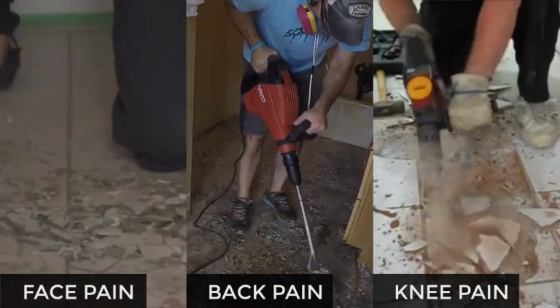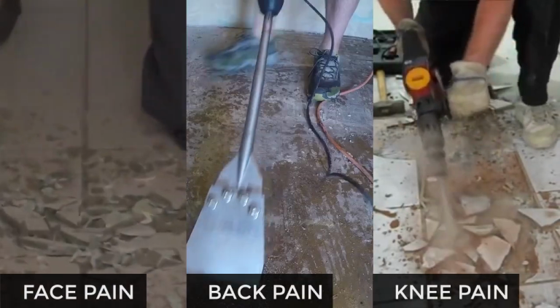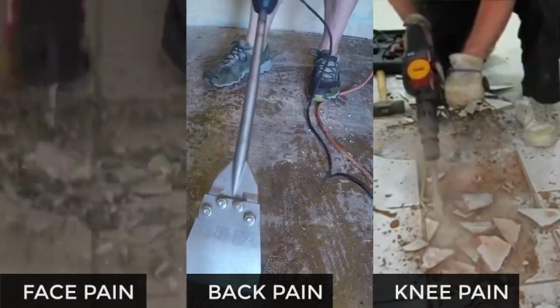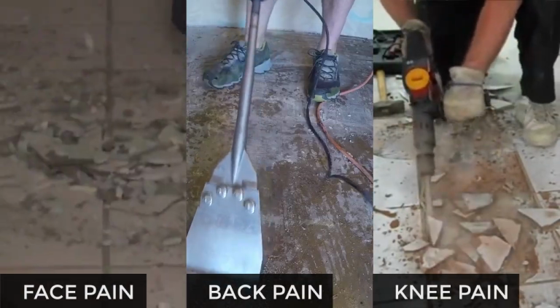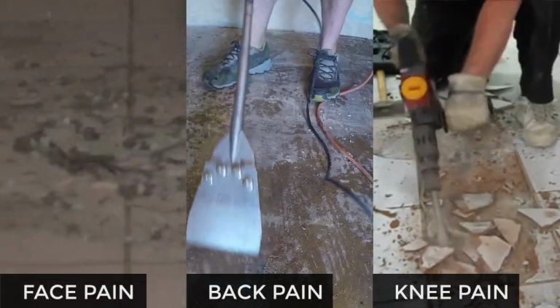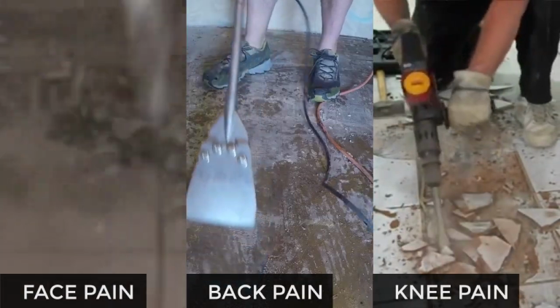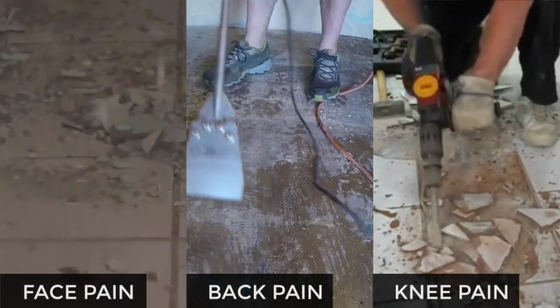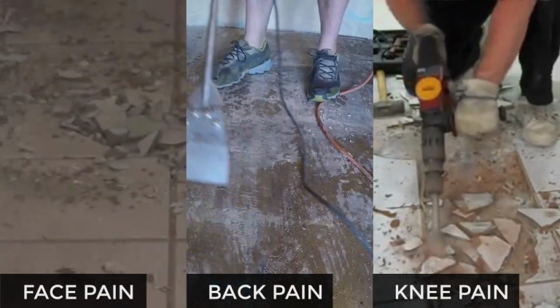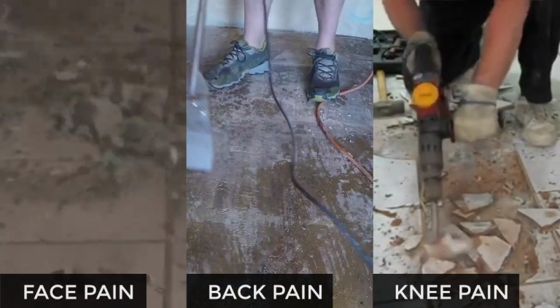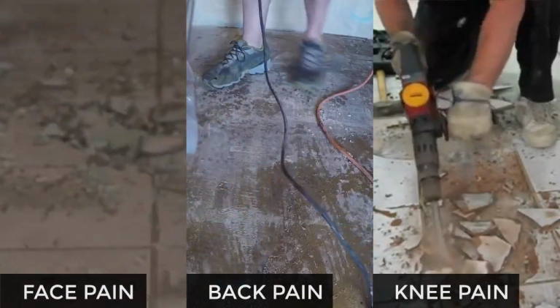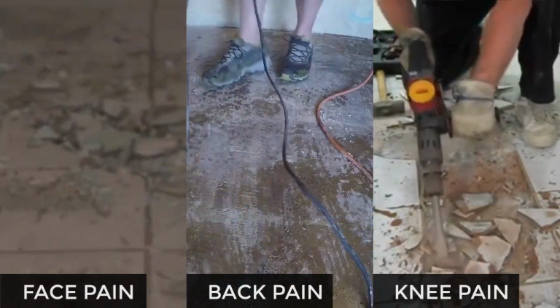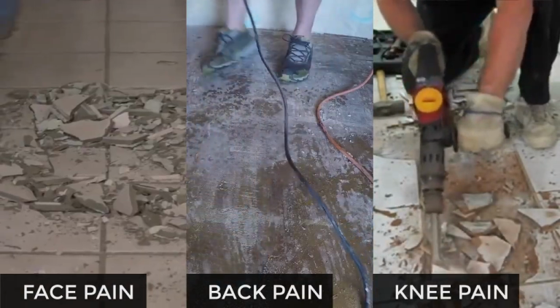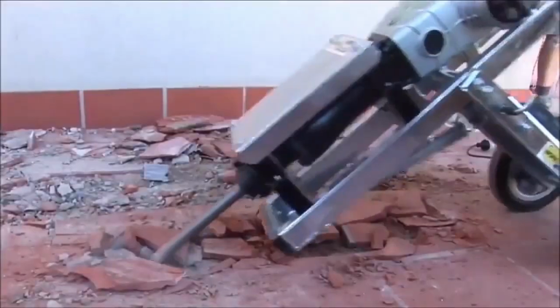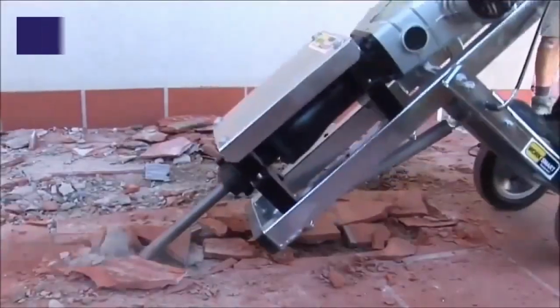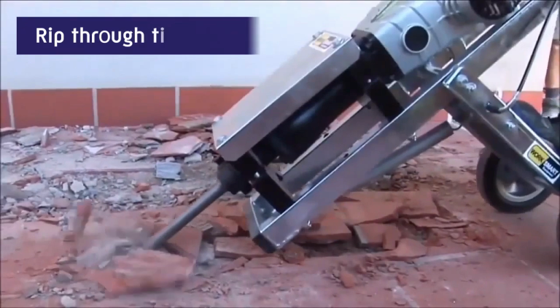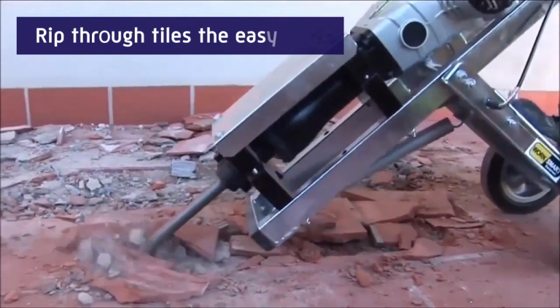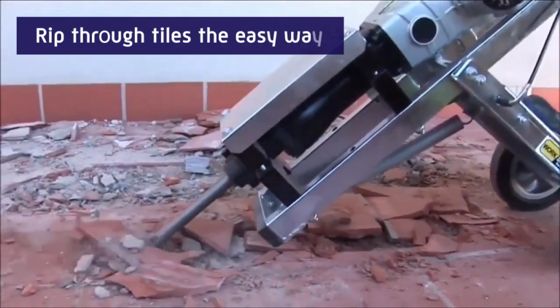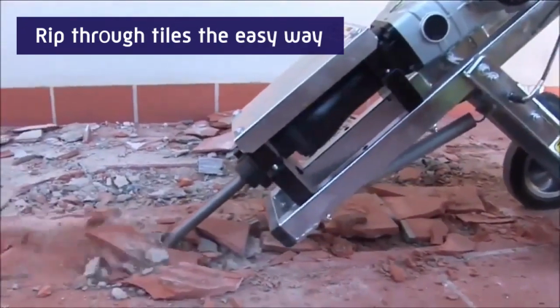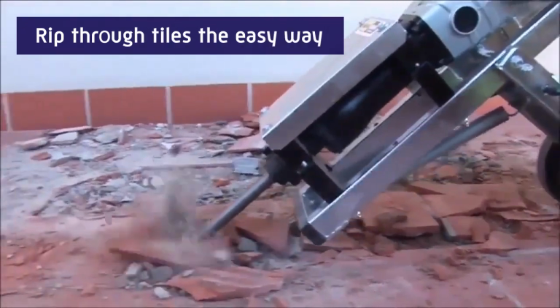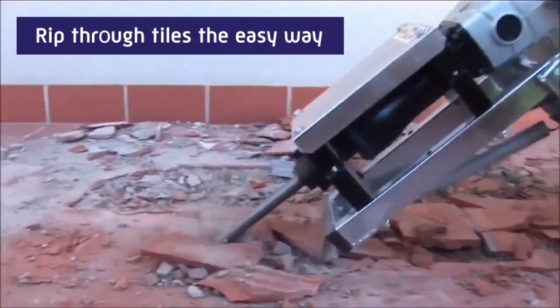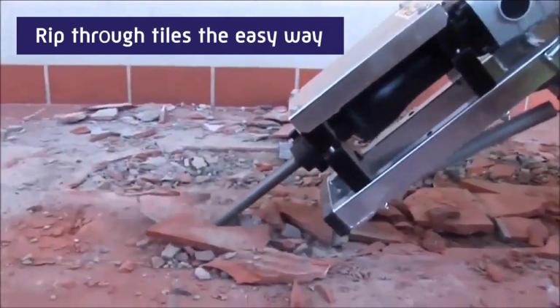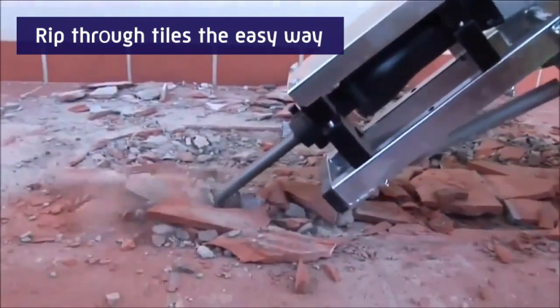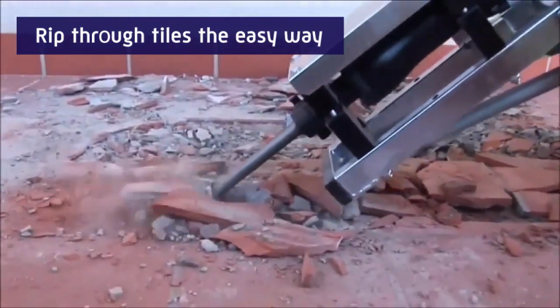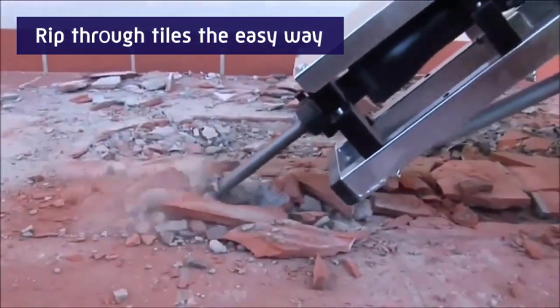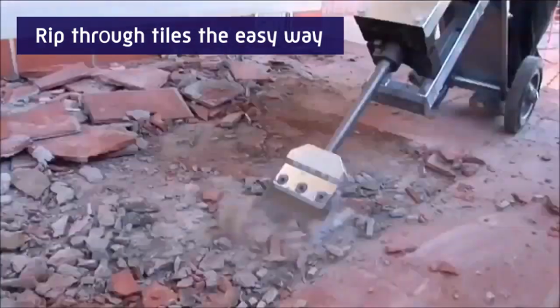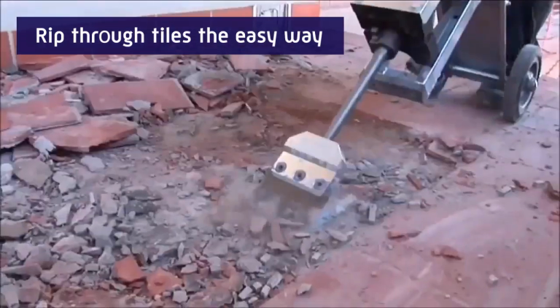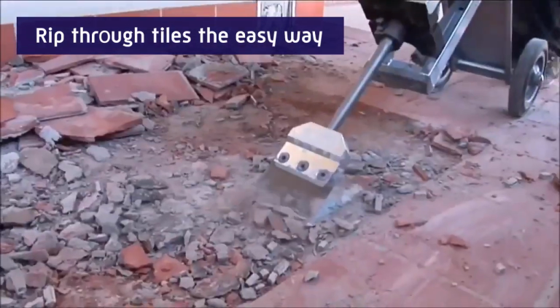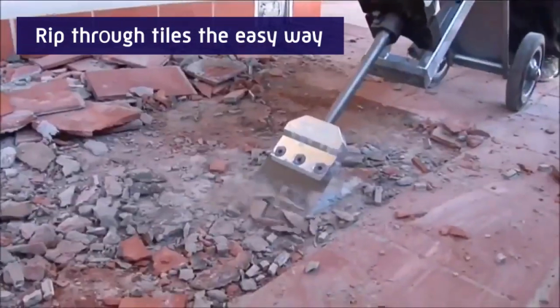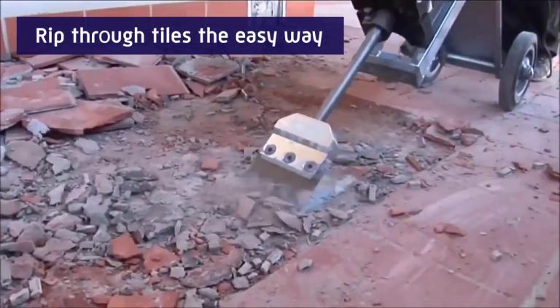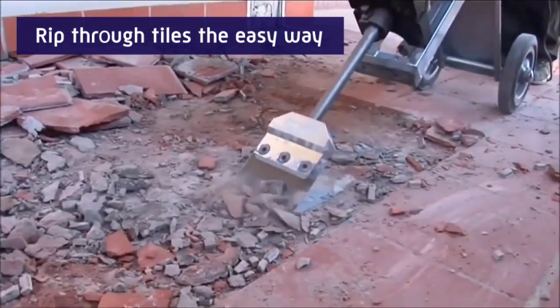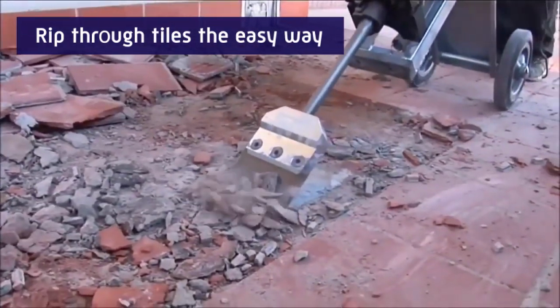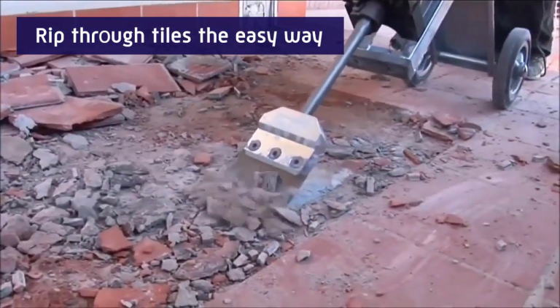Or, you can do it the easy way — ripping through tiles like a knife through butter with a Jackhammer Trolley.